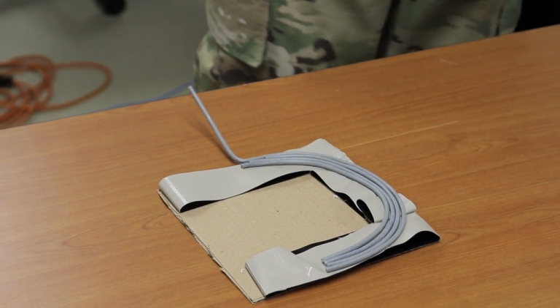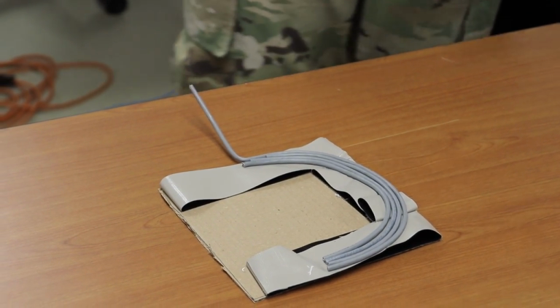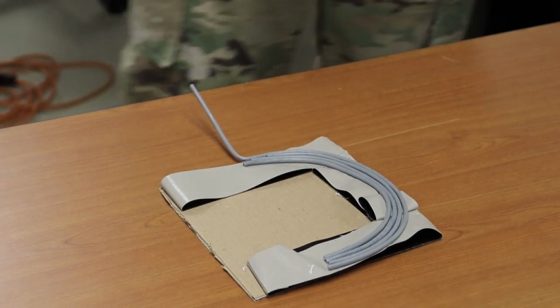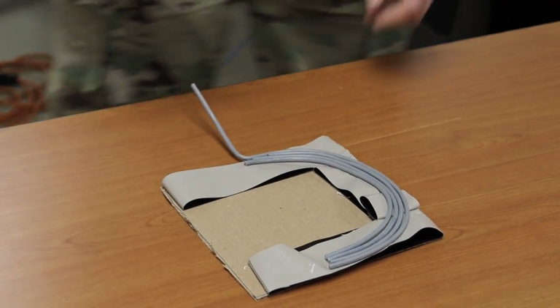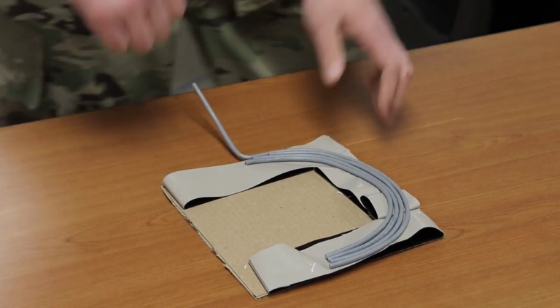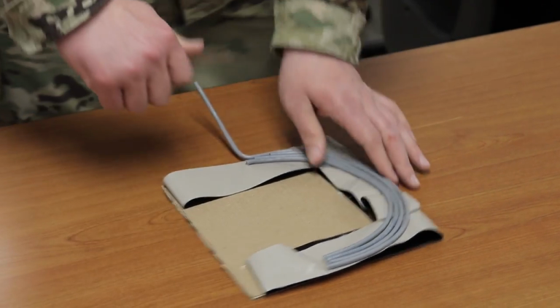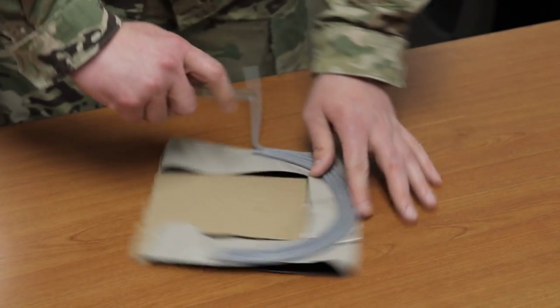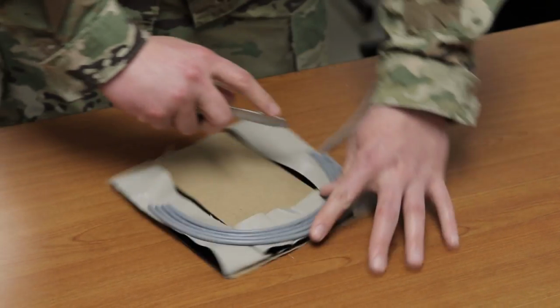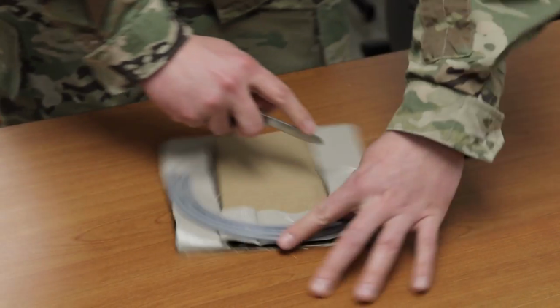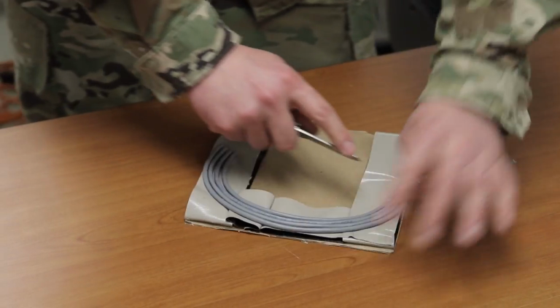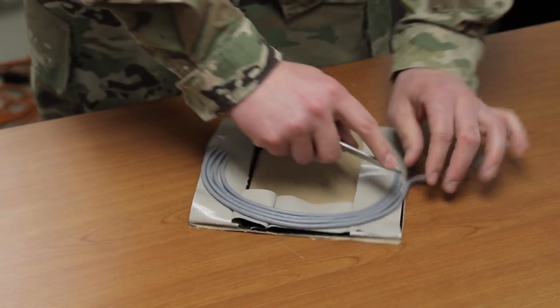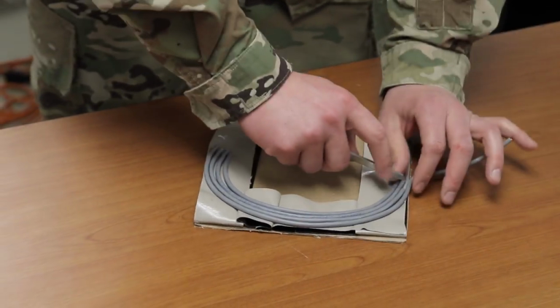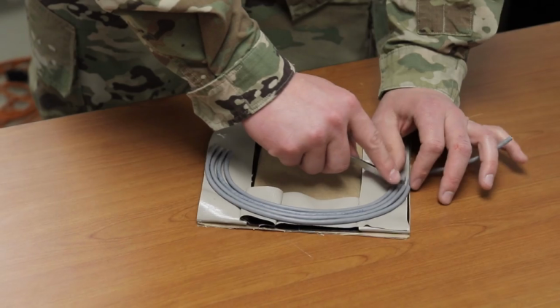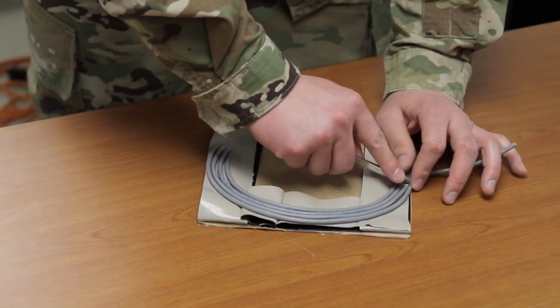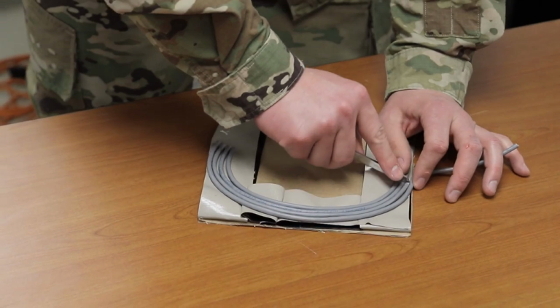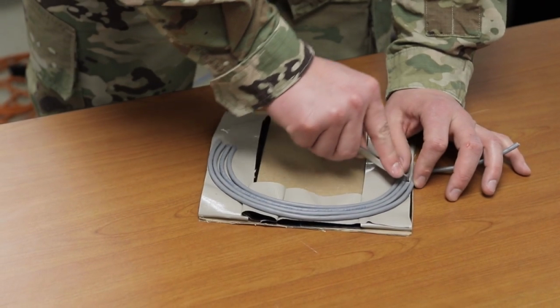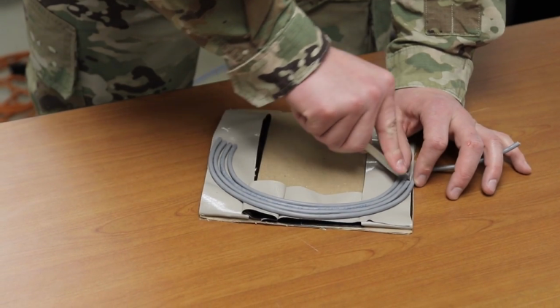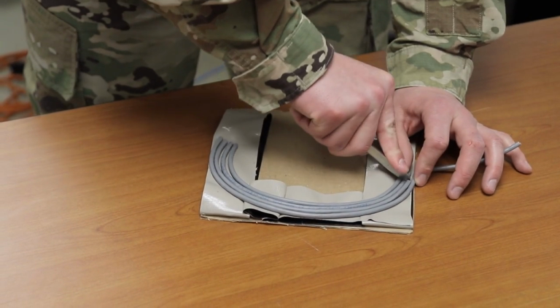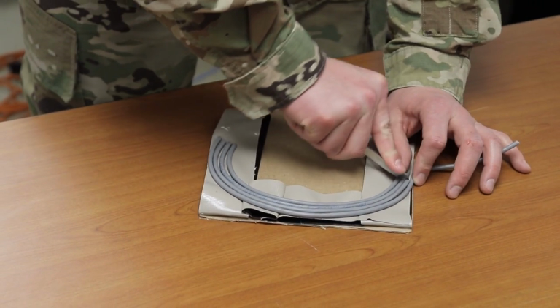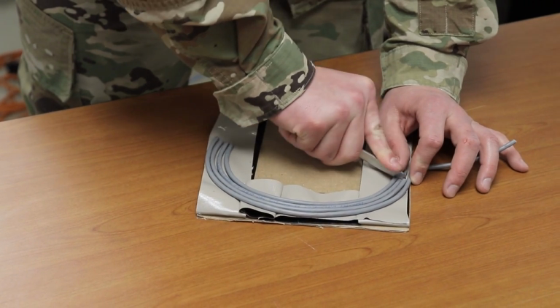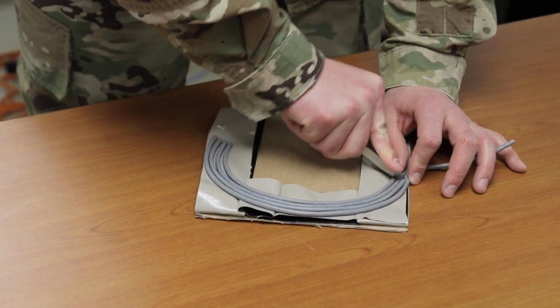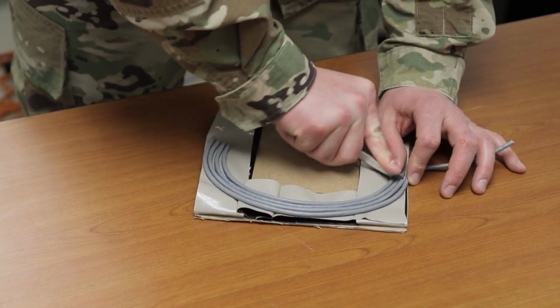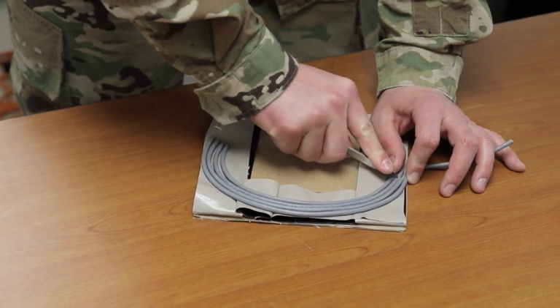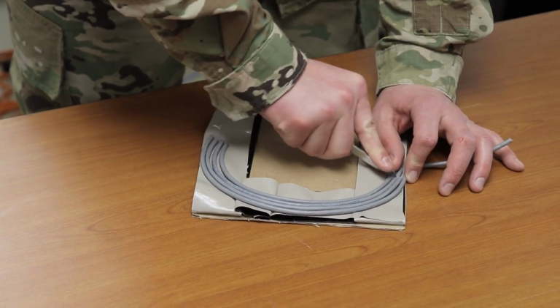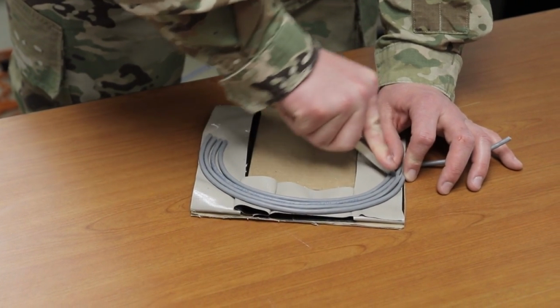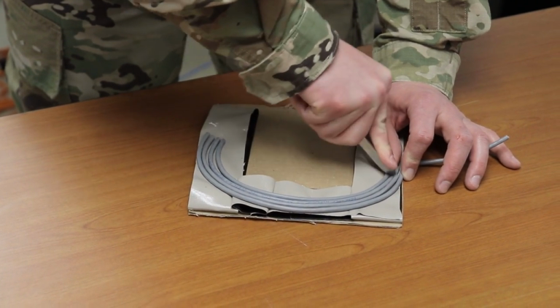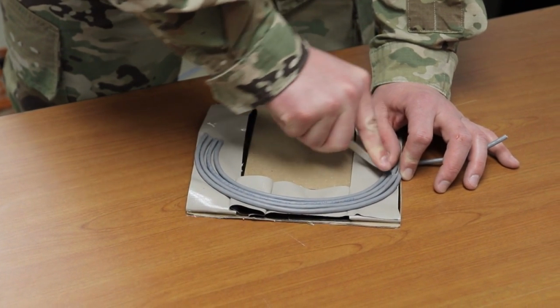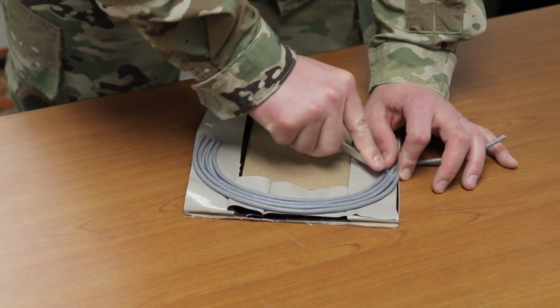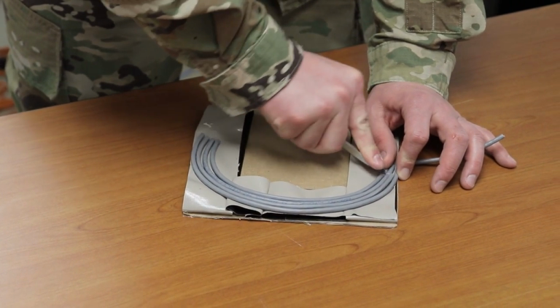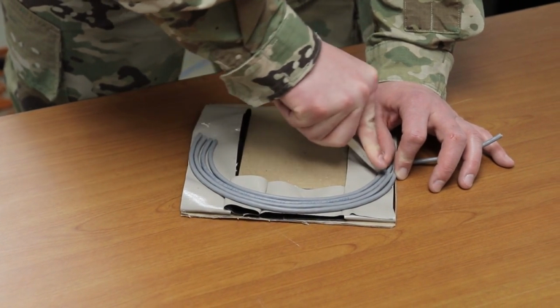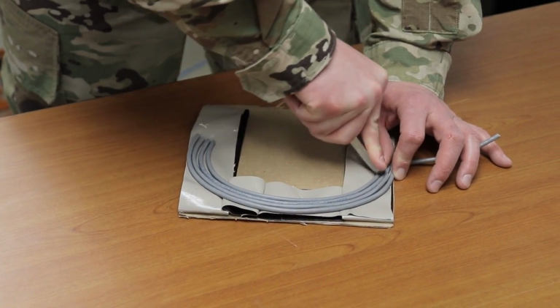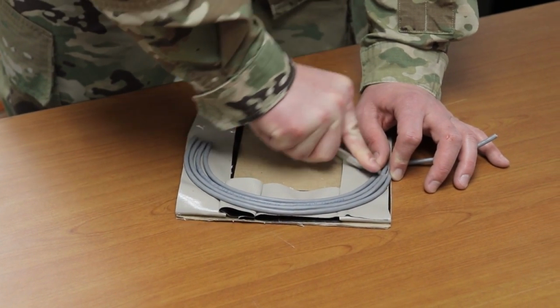Cut a 30 inch length of detonating cord and set it aside. Use this piece to prime the charge.